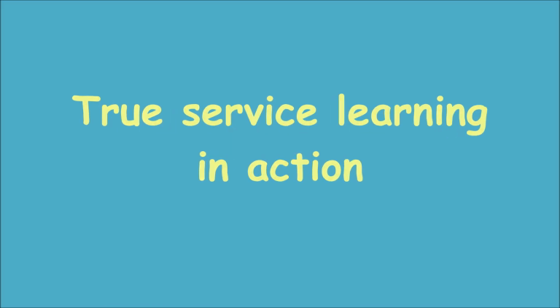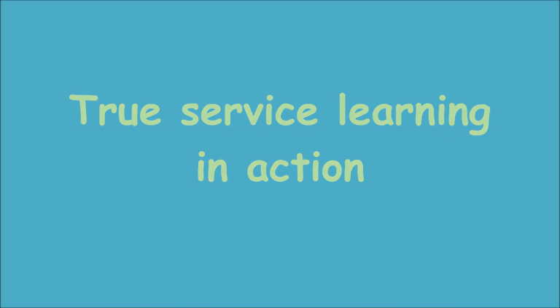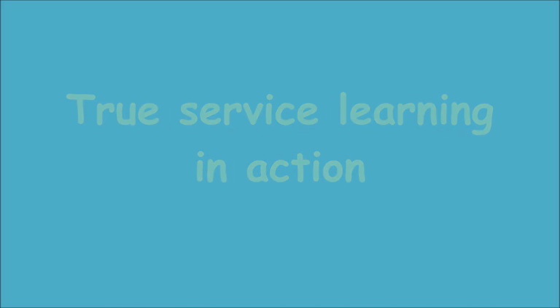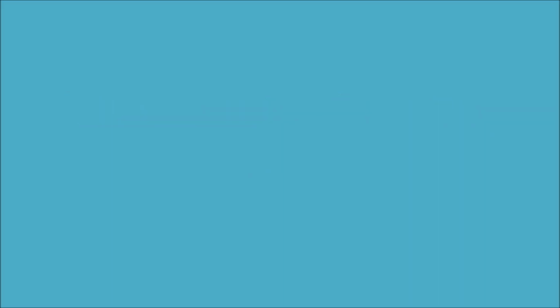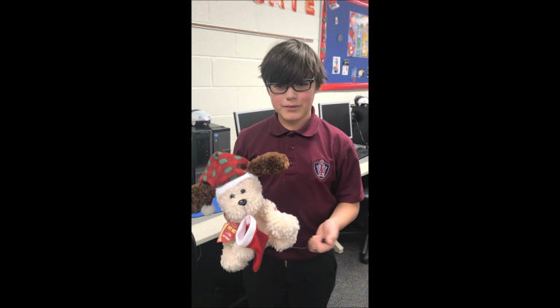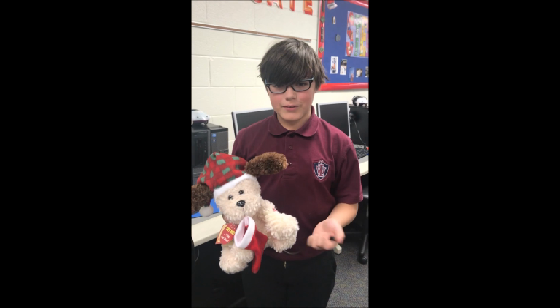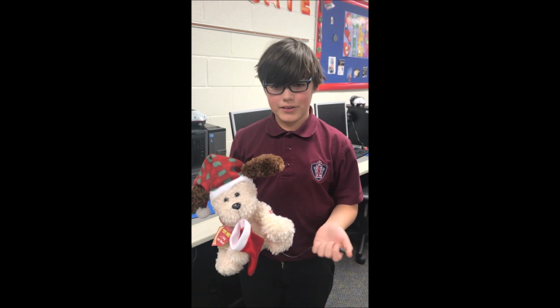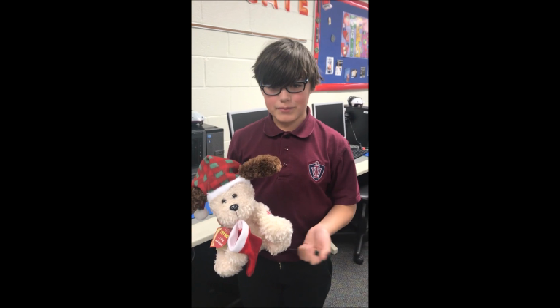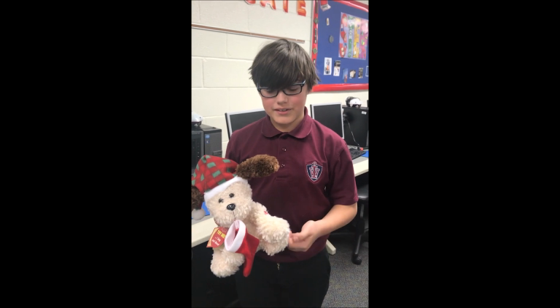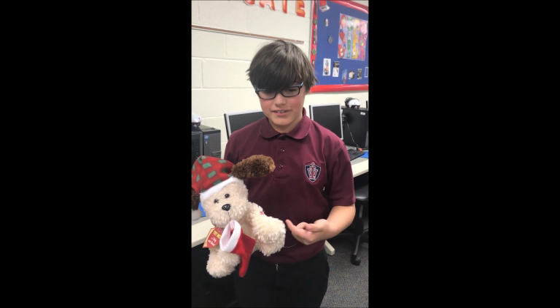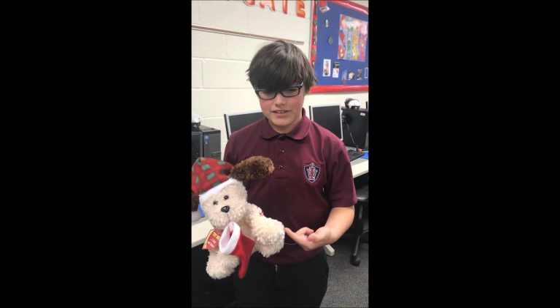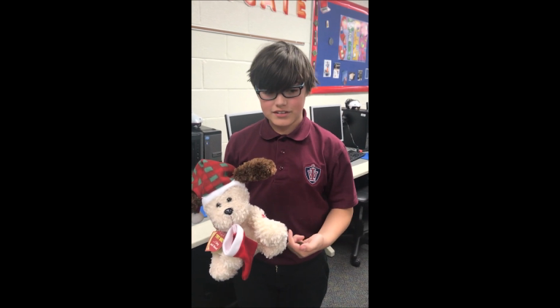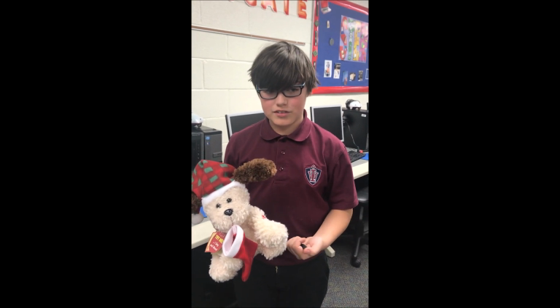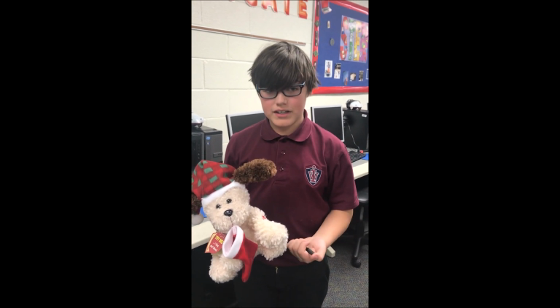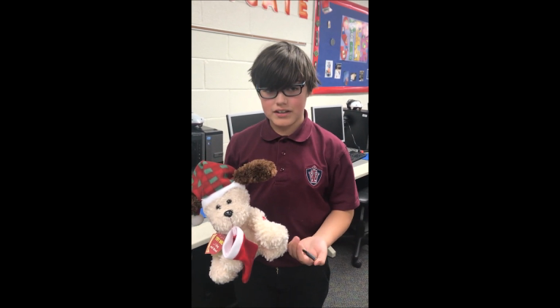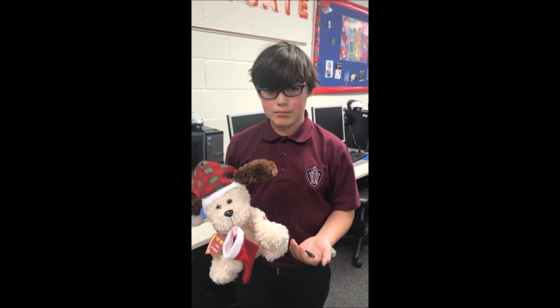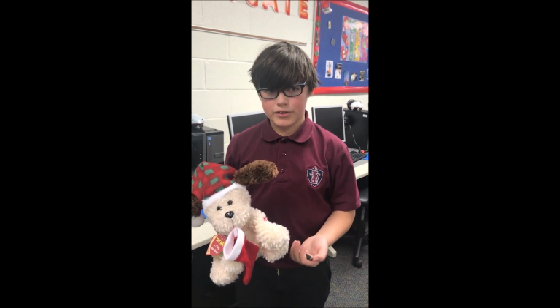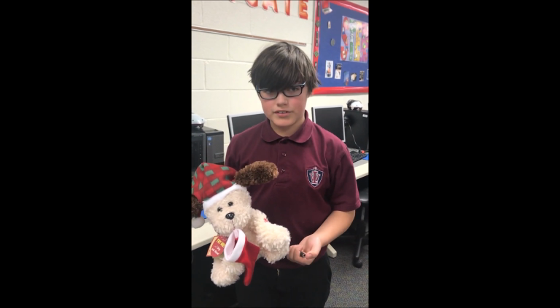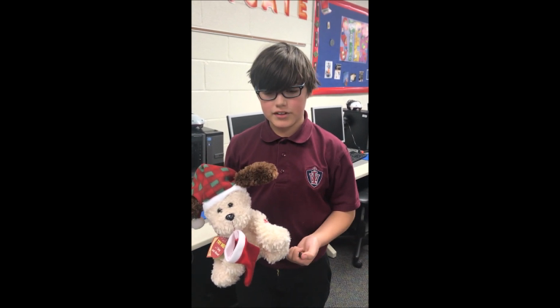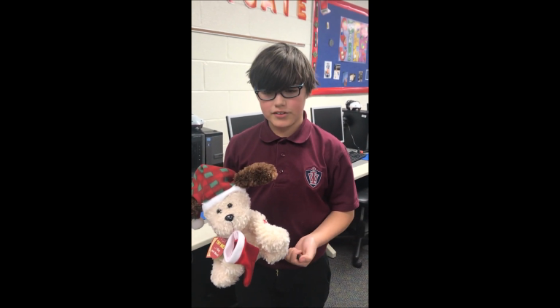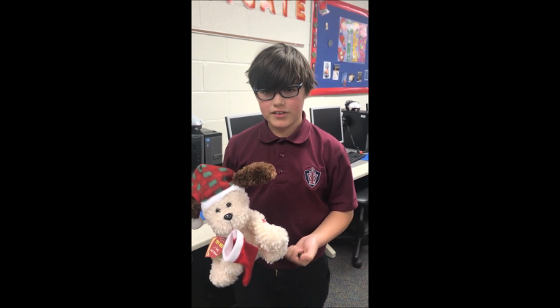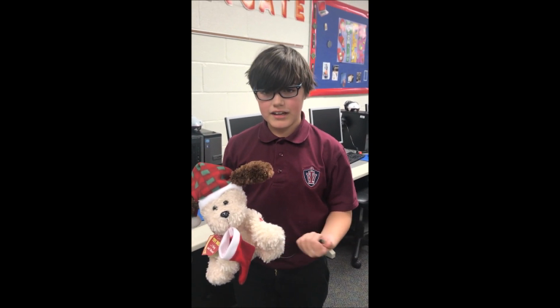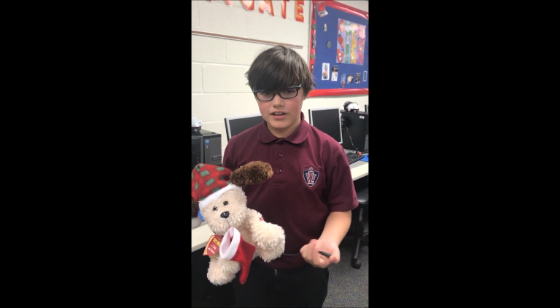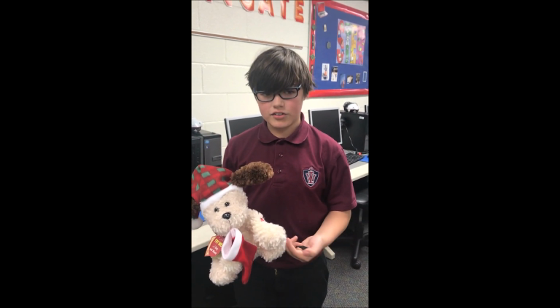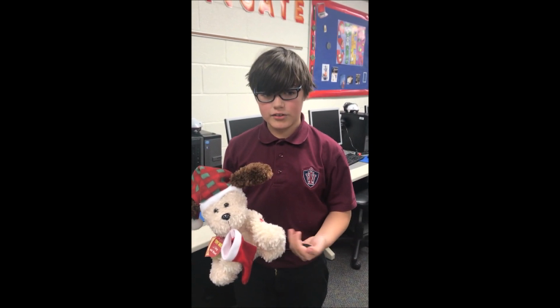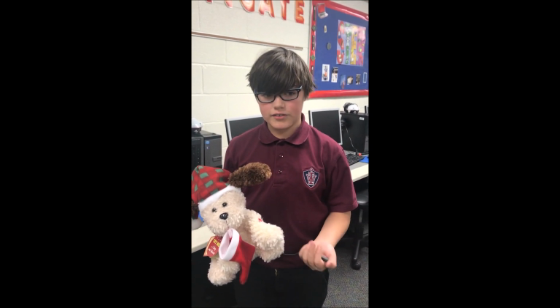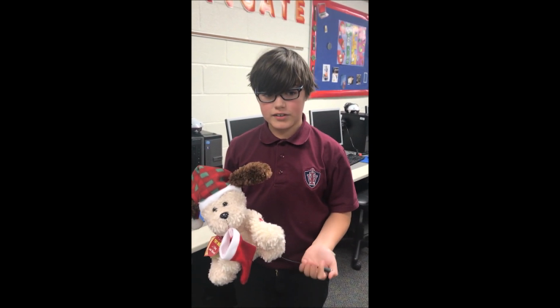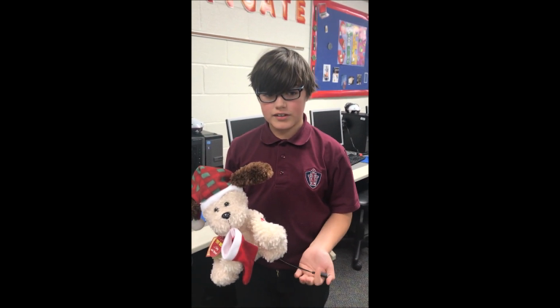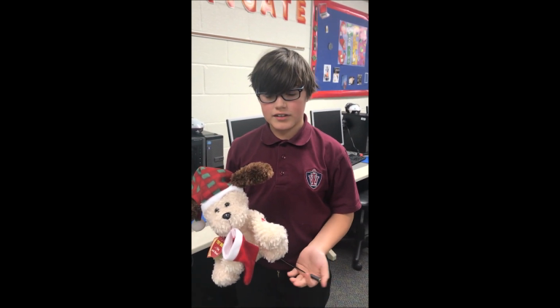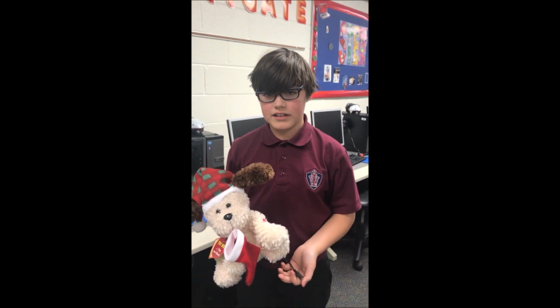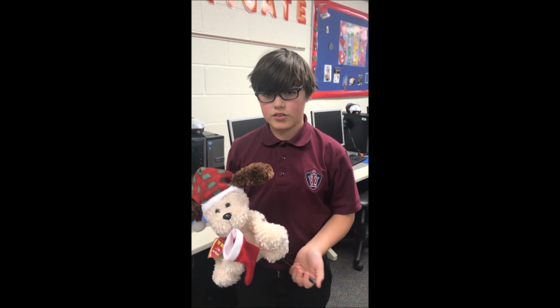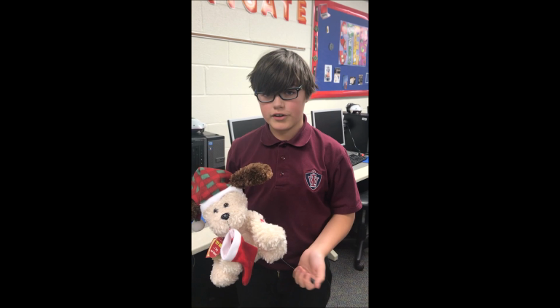I feel good because it teaches me important skills and it also gives kids in need a toy.